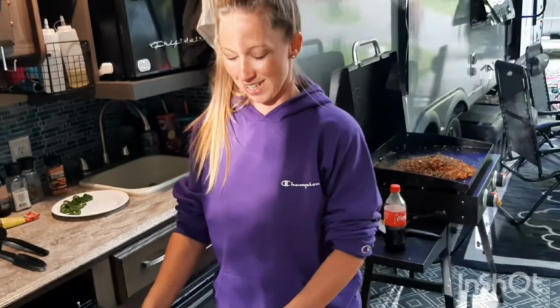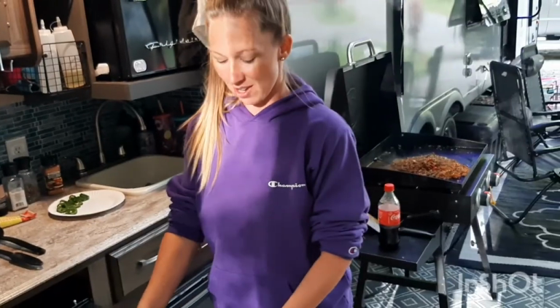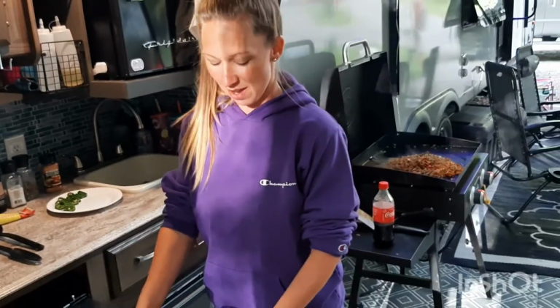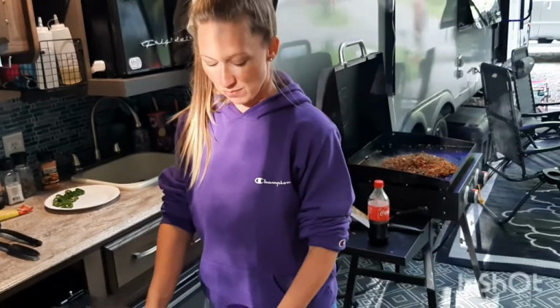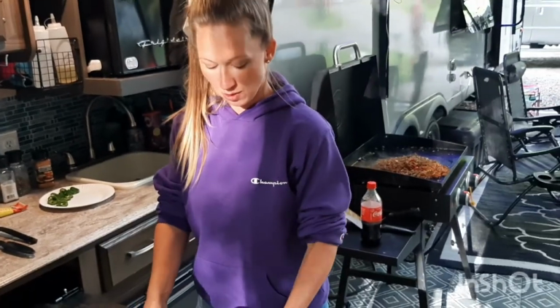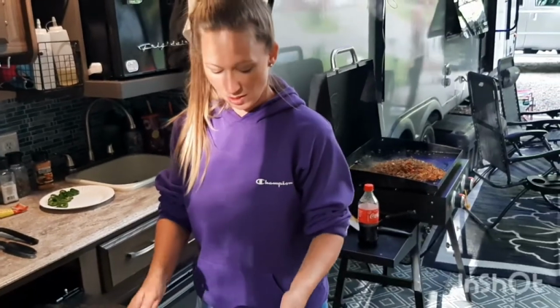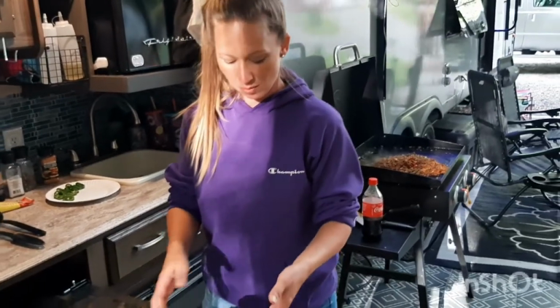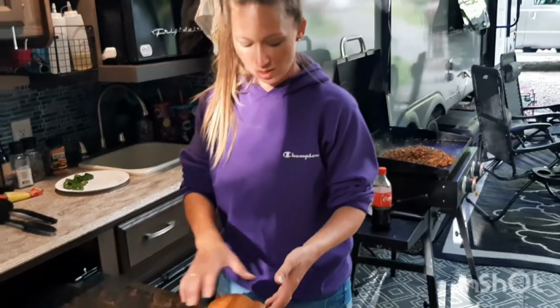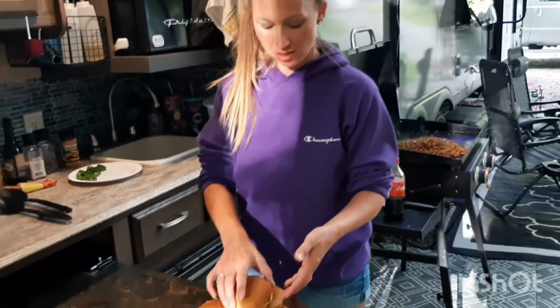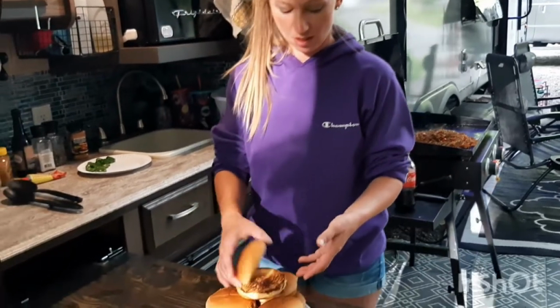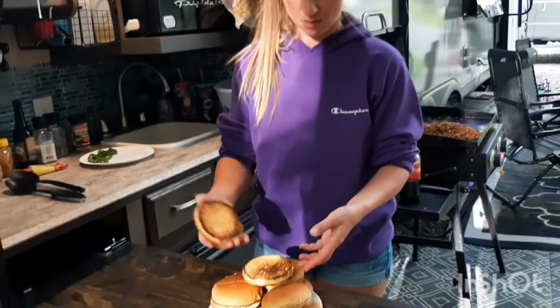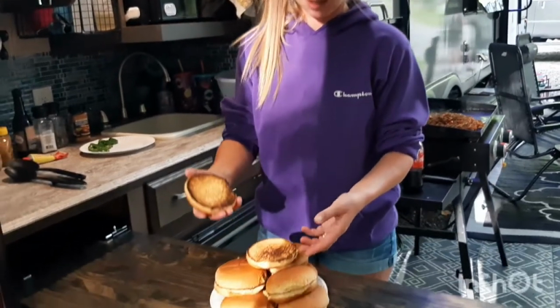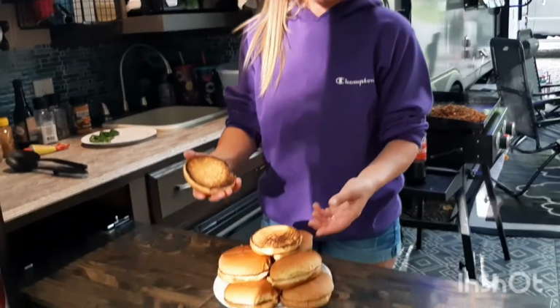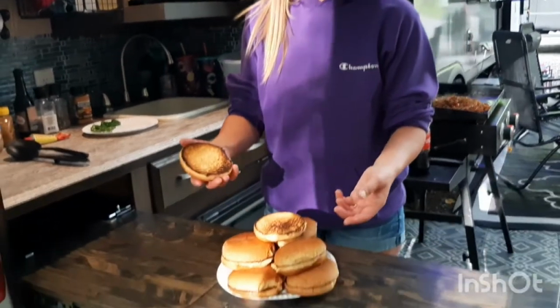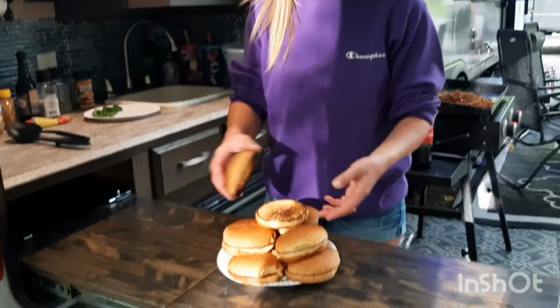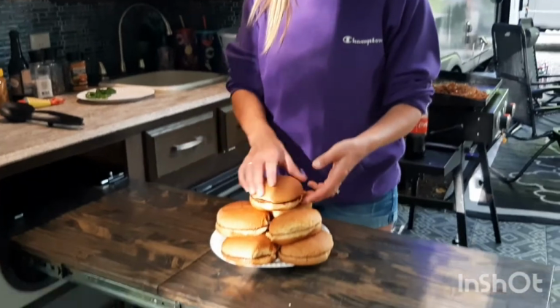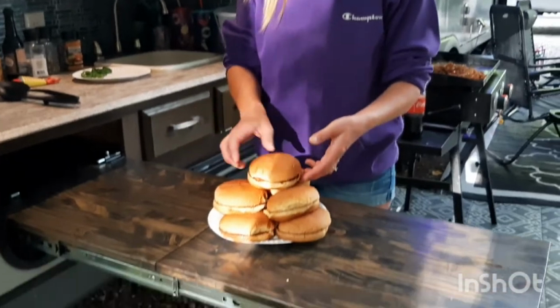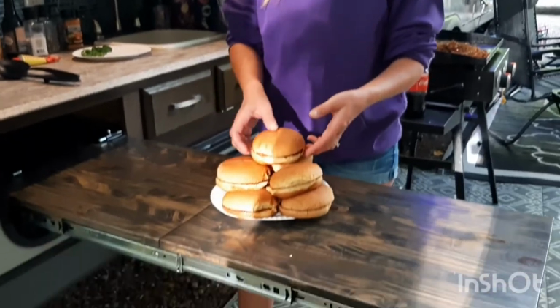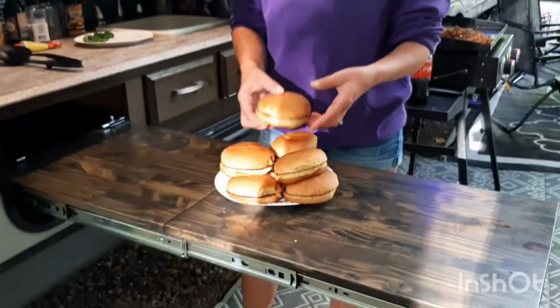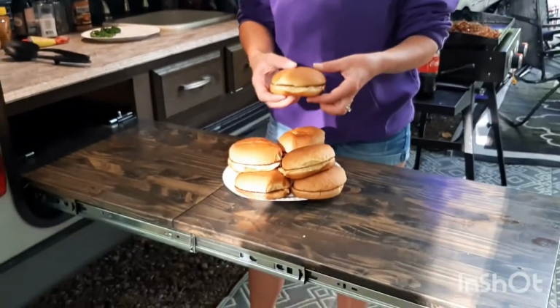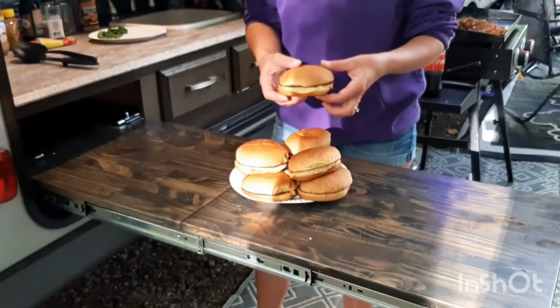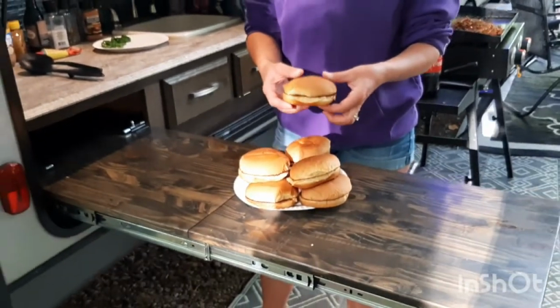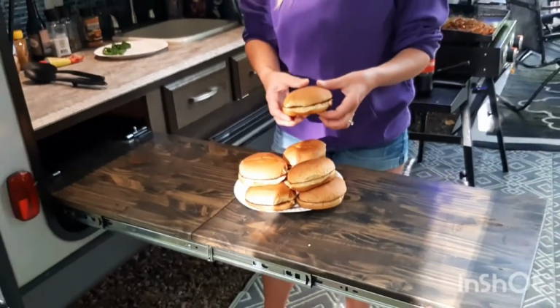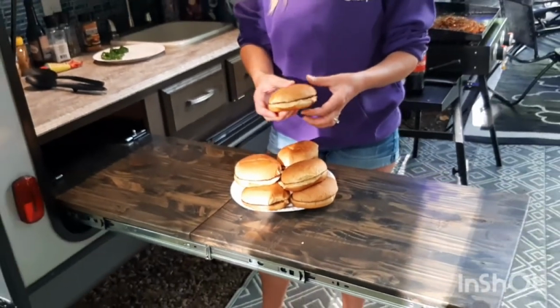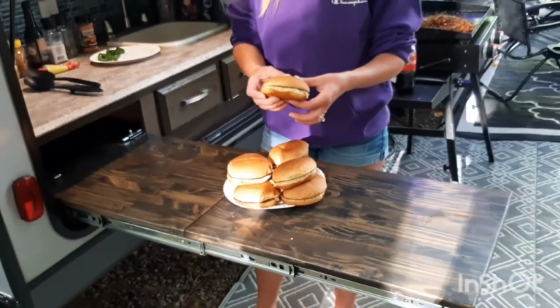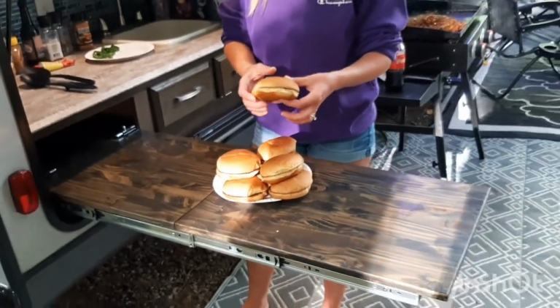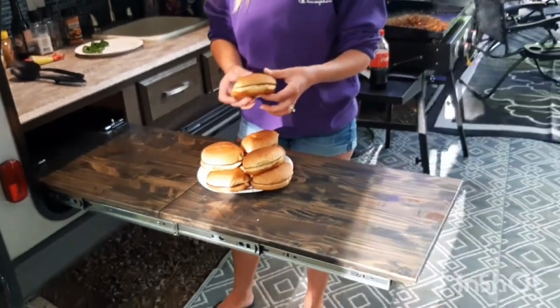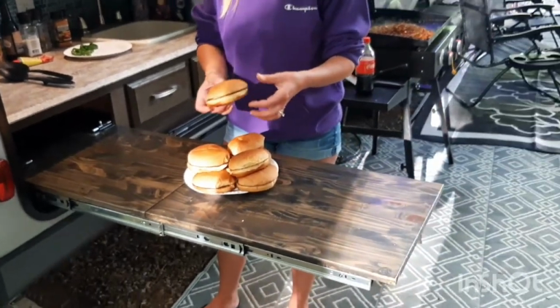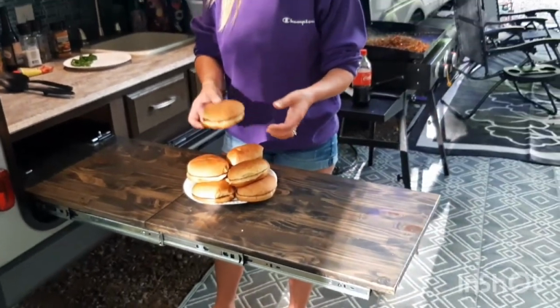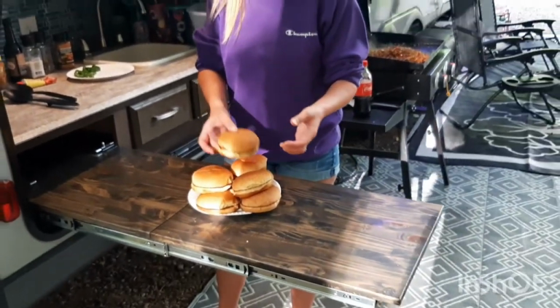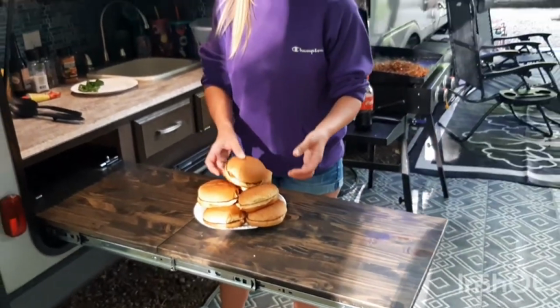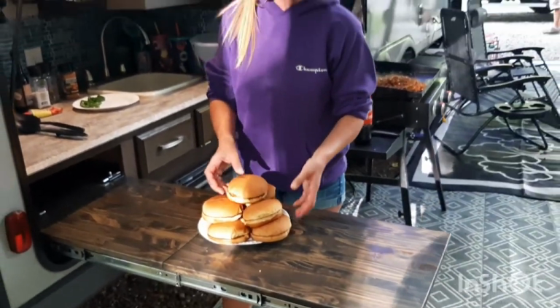Okay so these are the buns. I toasted them because we like our buns toasty. They're potato buns.